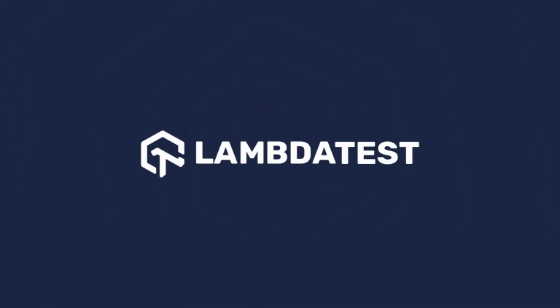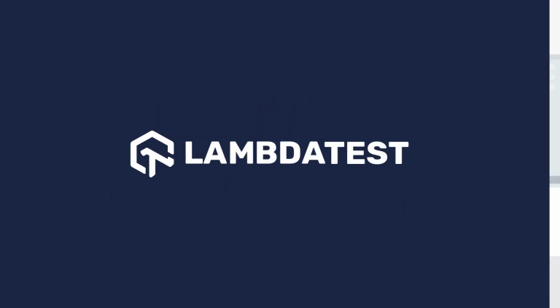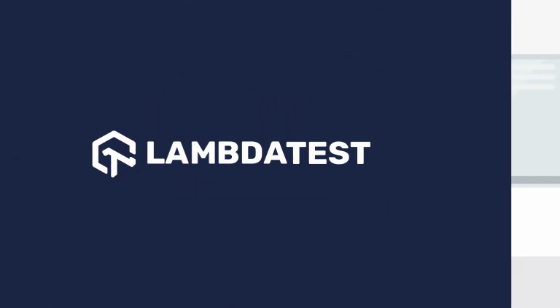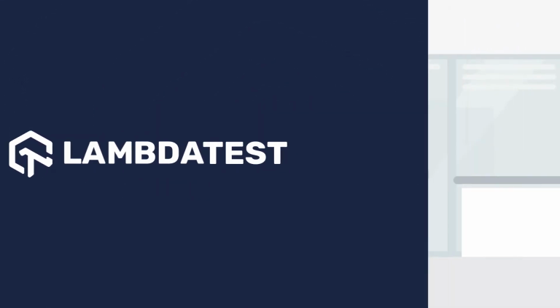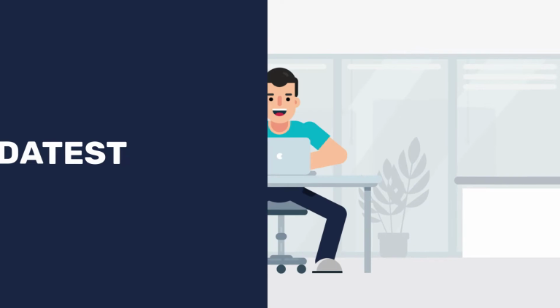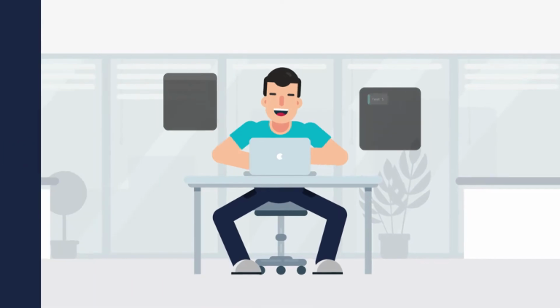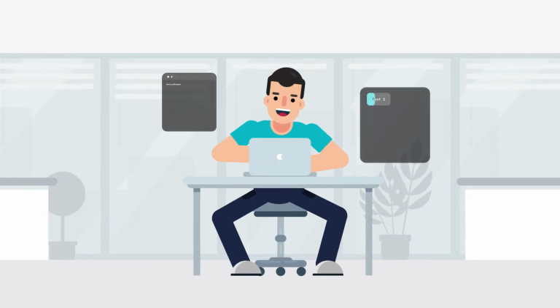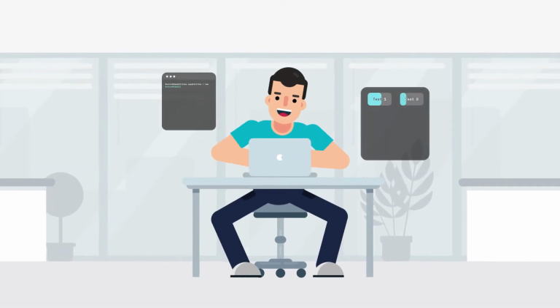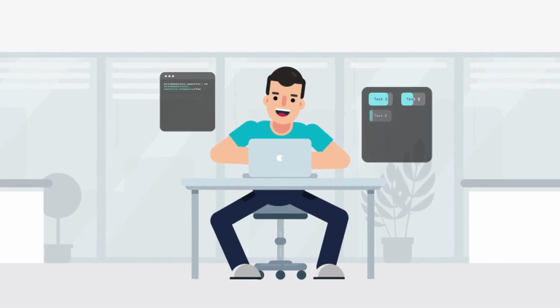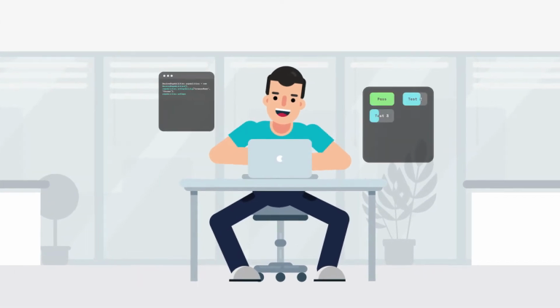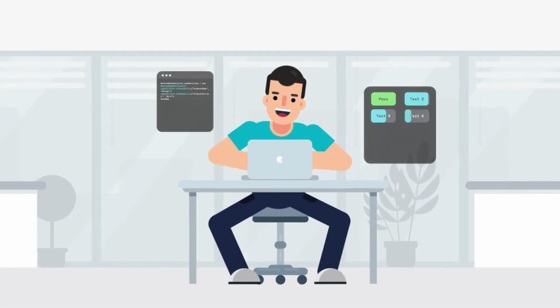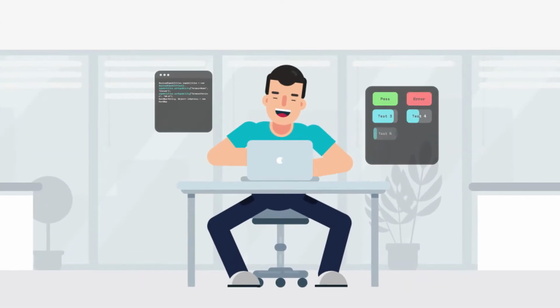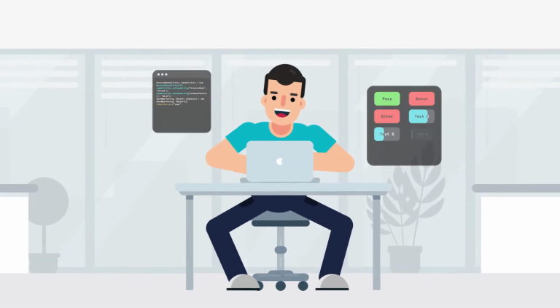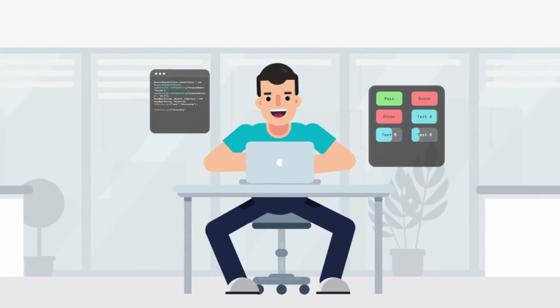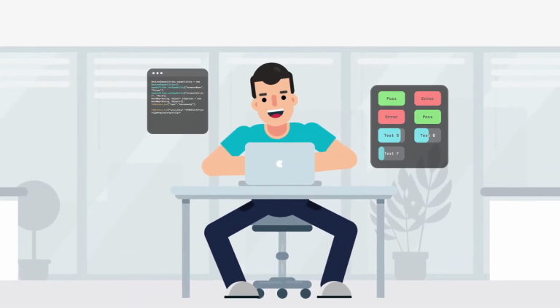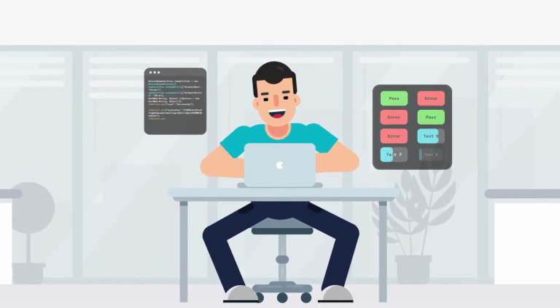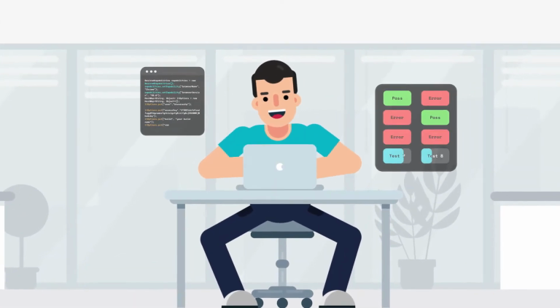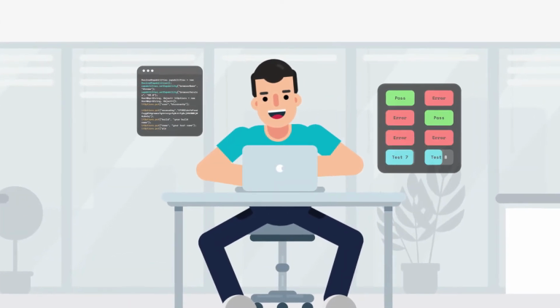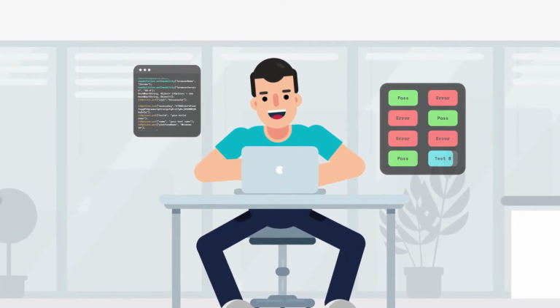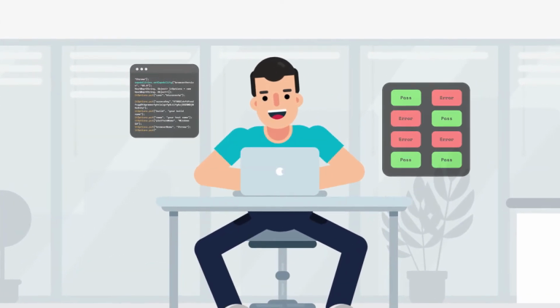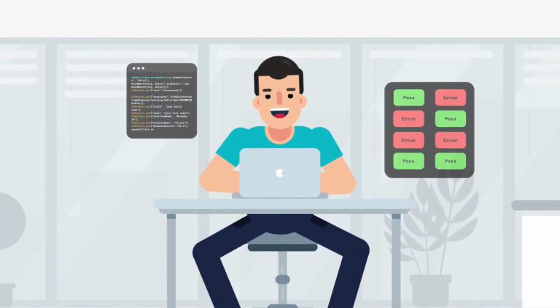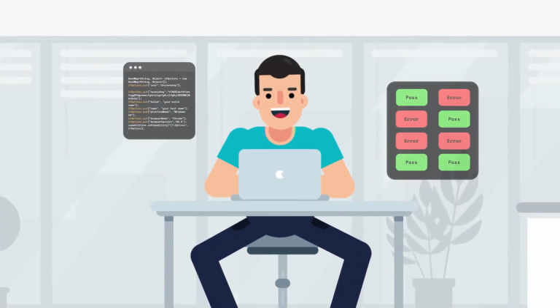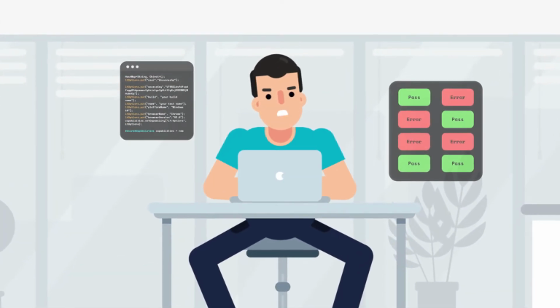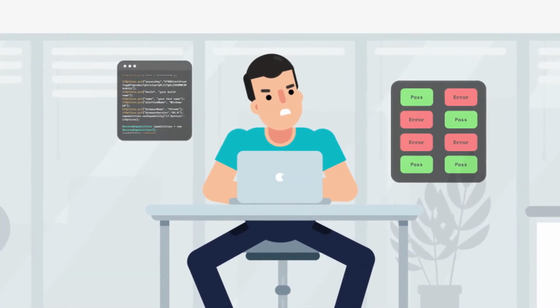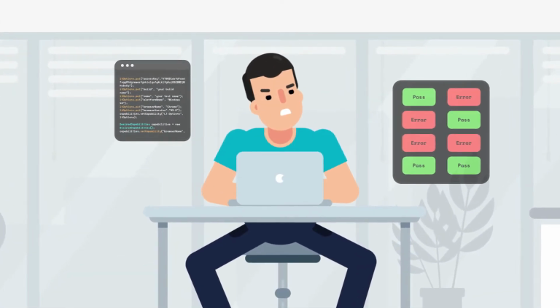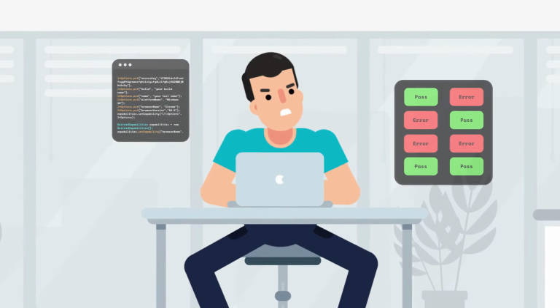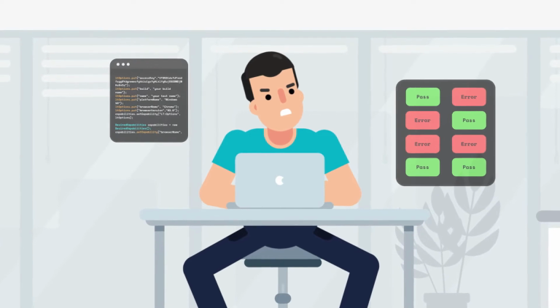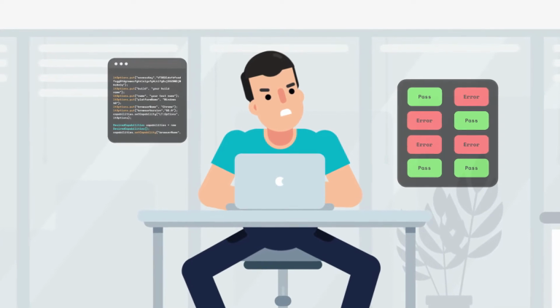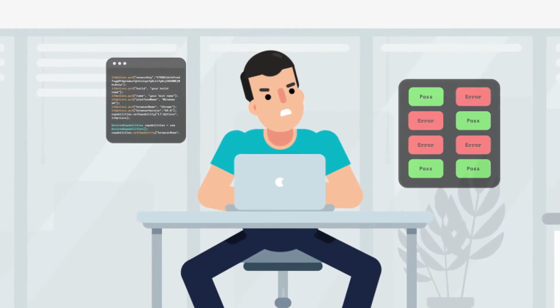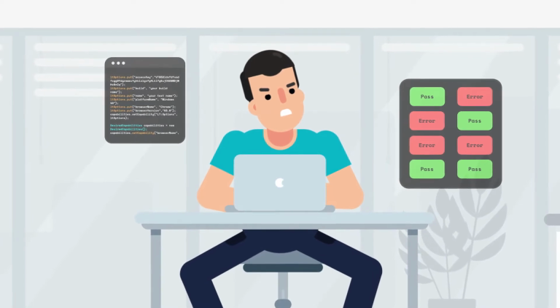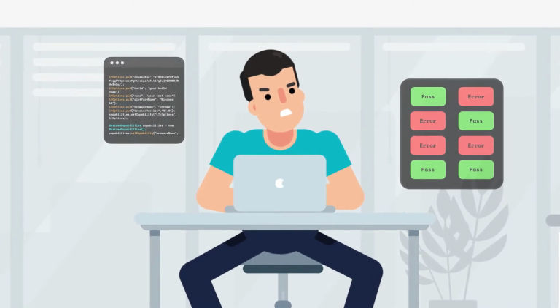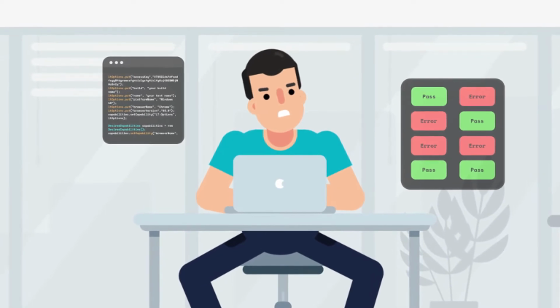Relying on manual testing becomes a cumbersome process as you scale your product. It also comes with a higher risk of oversight and incomplete coverage.